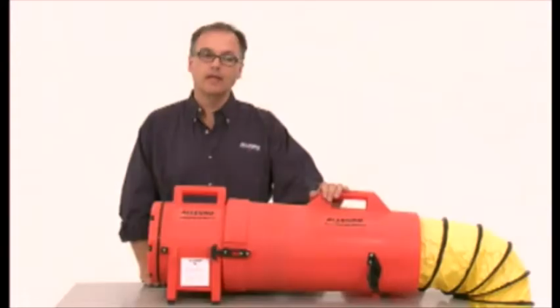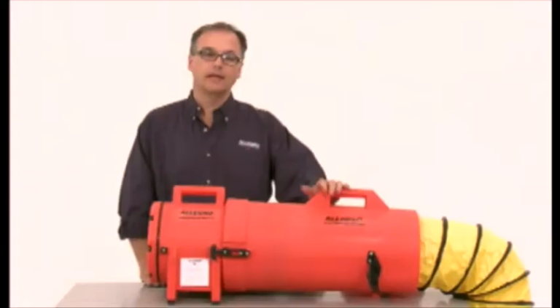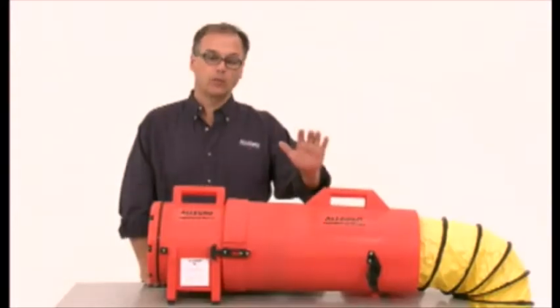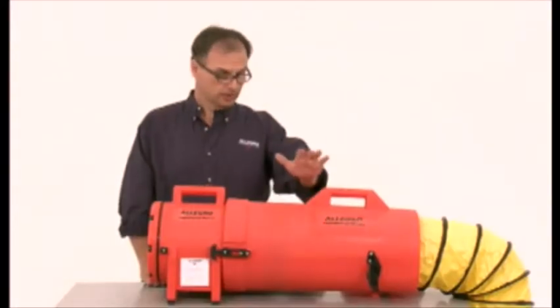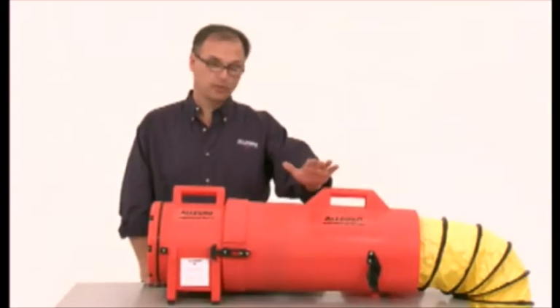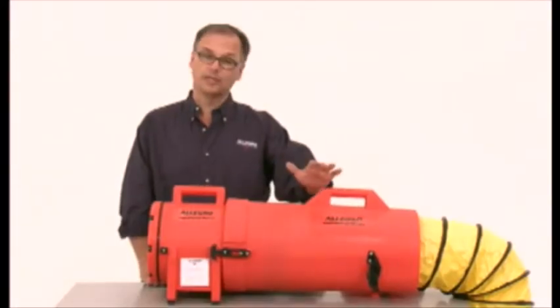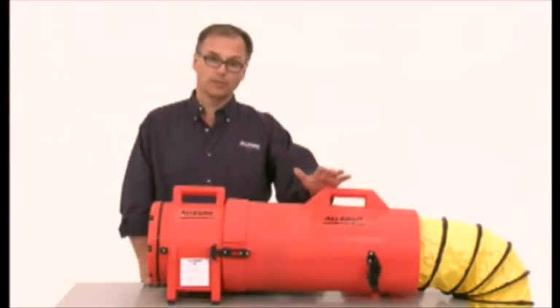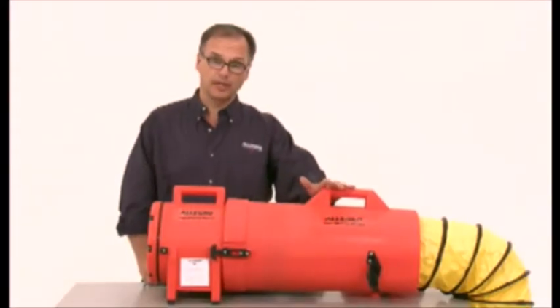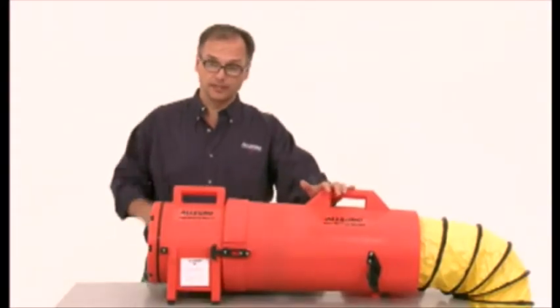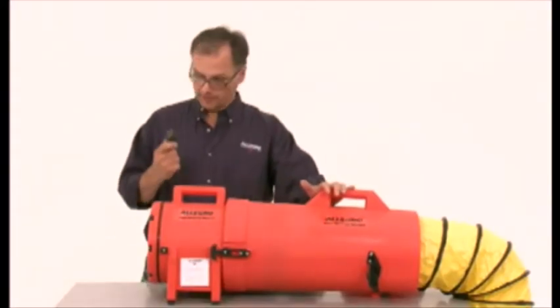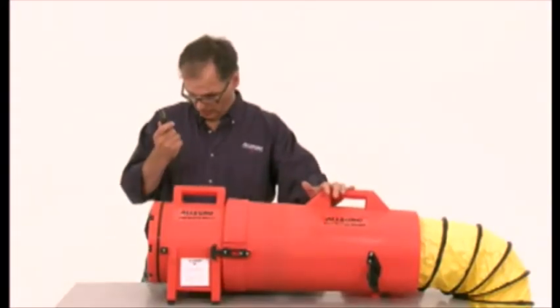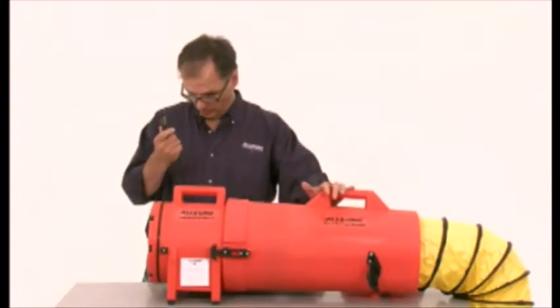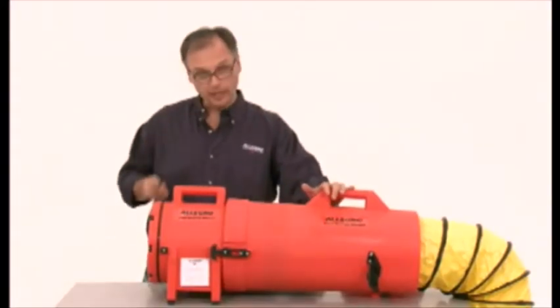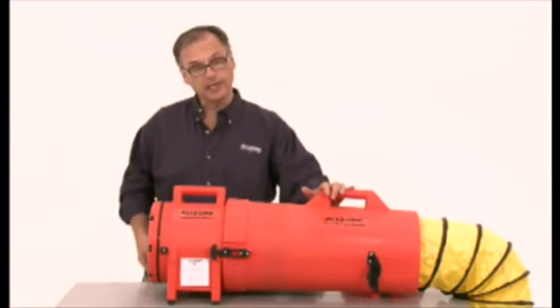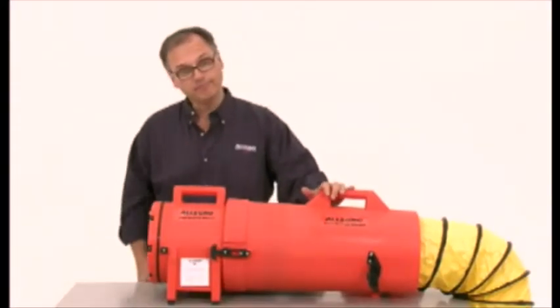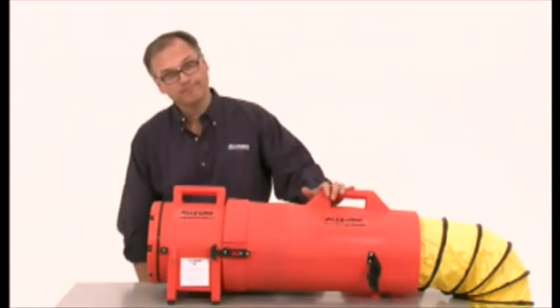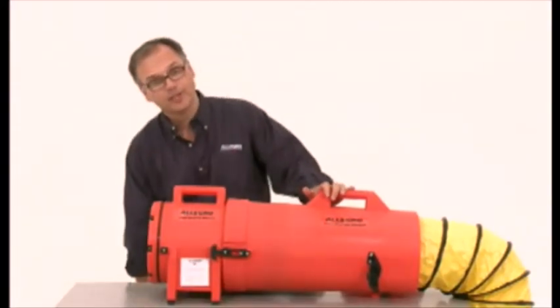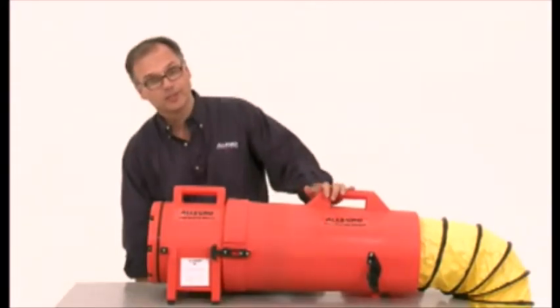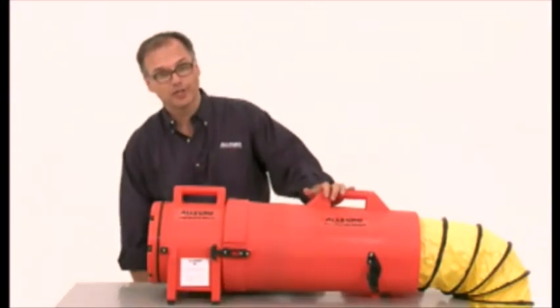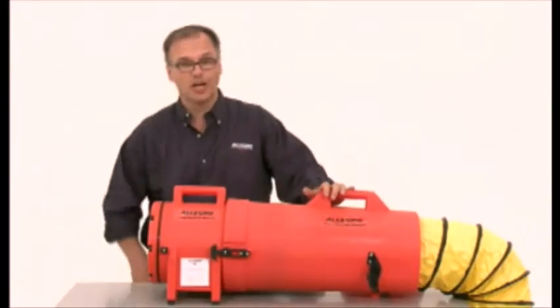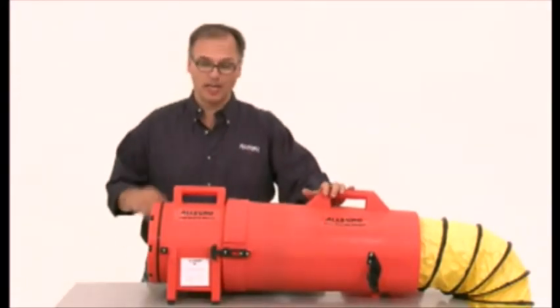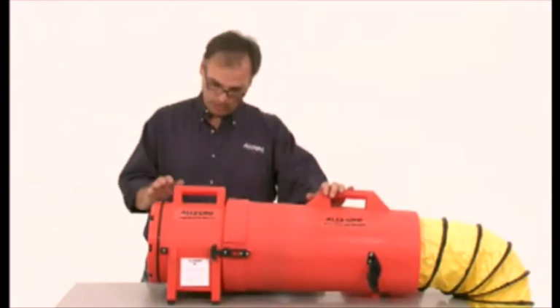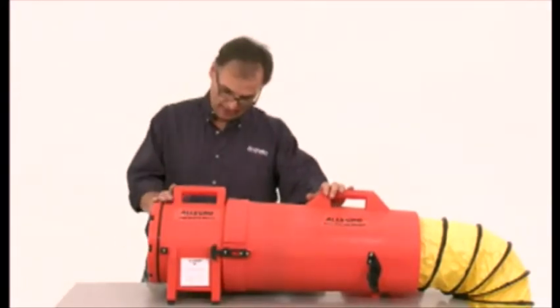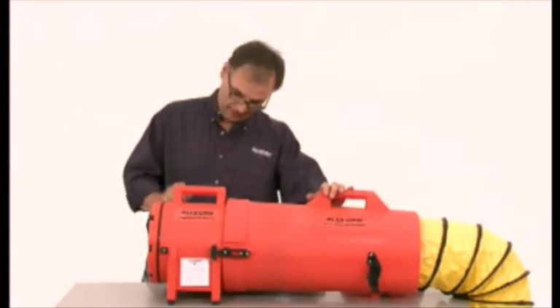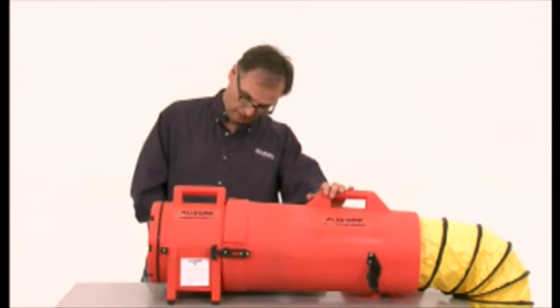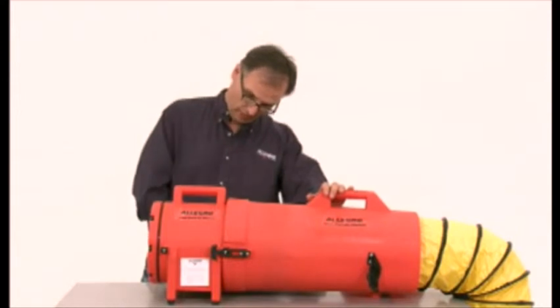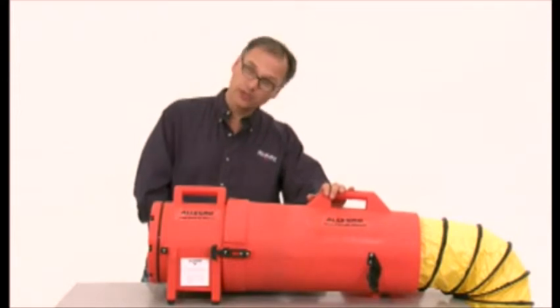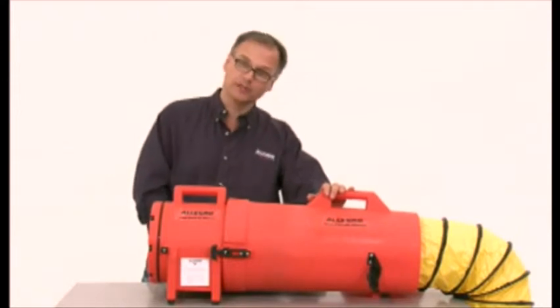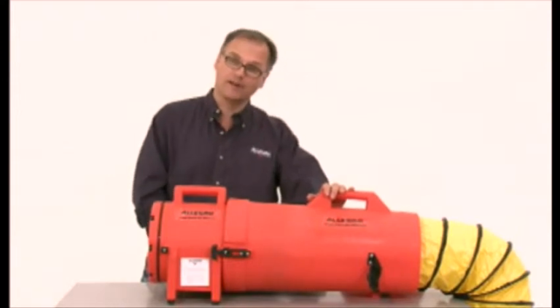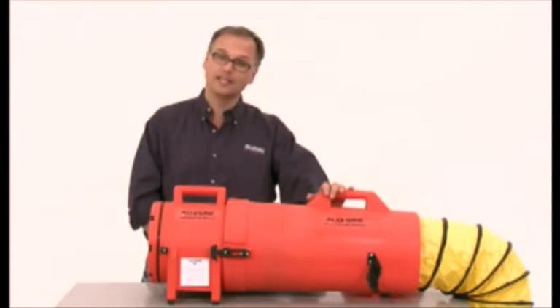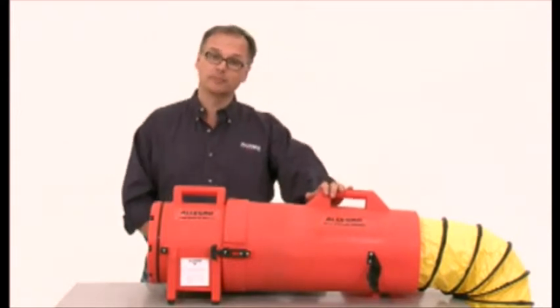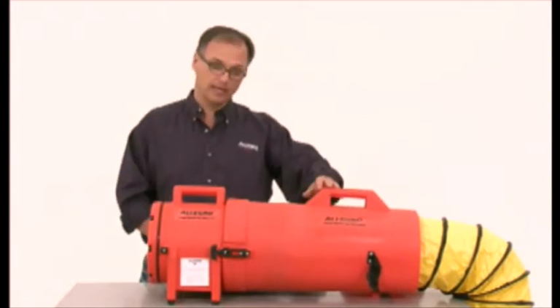Now, once the unit is in place, you simply plug it in, turn it on, and you have airflow to your confined space.